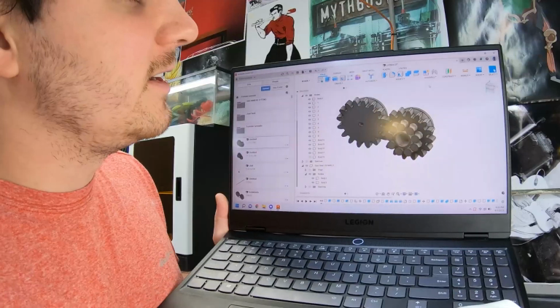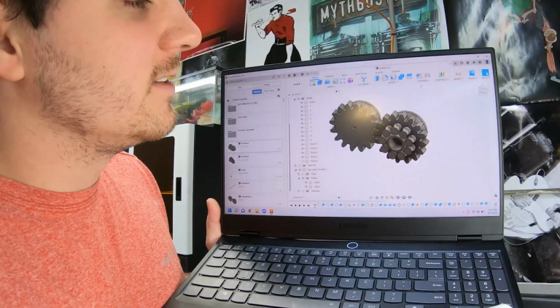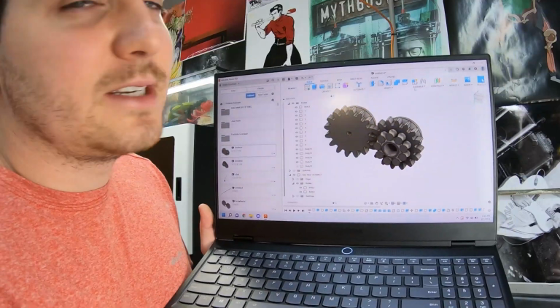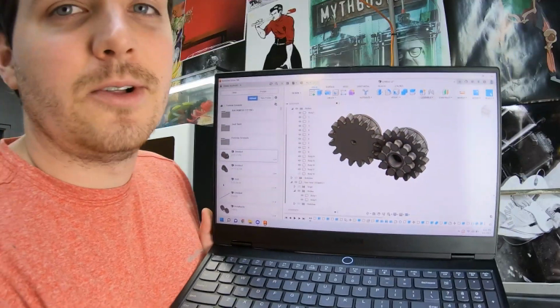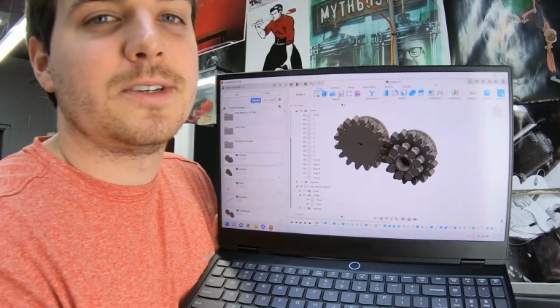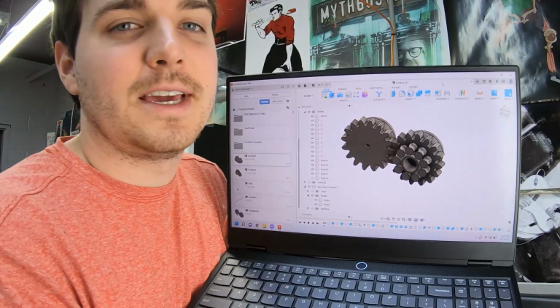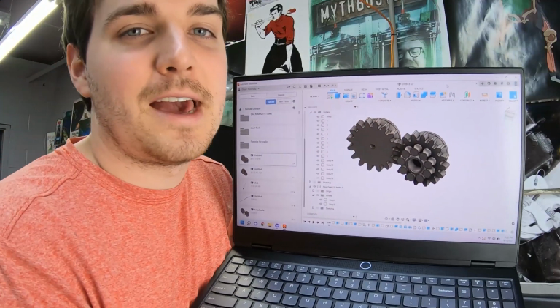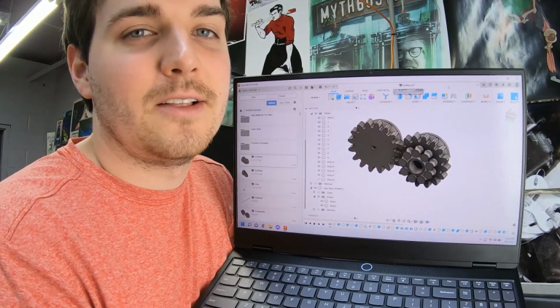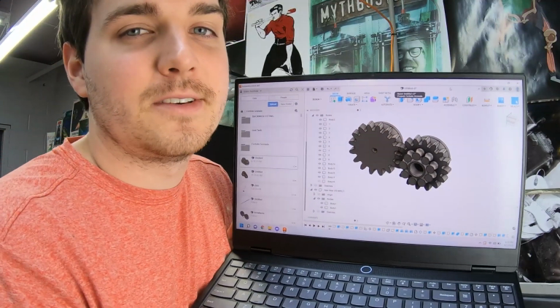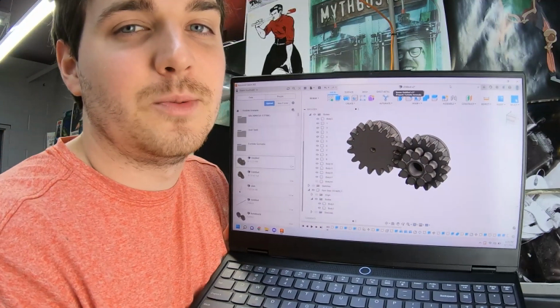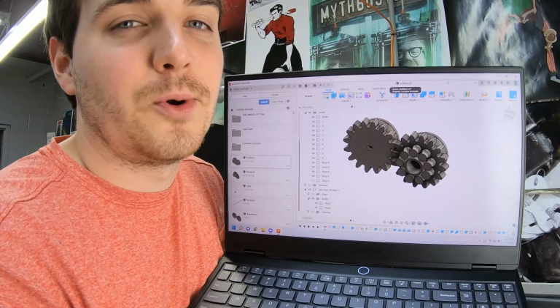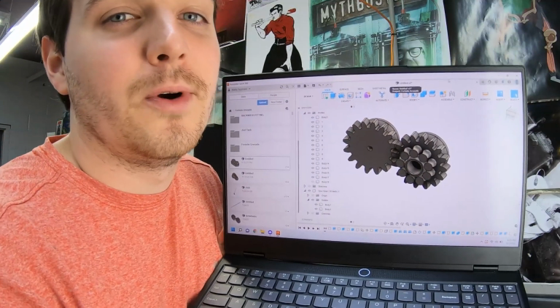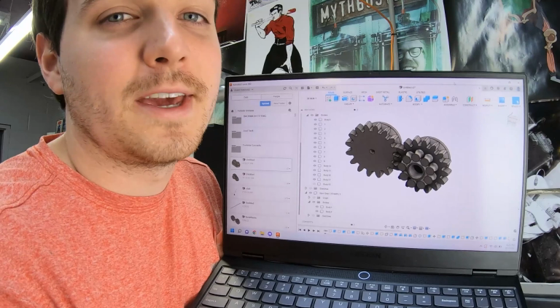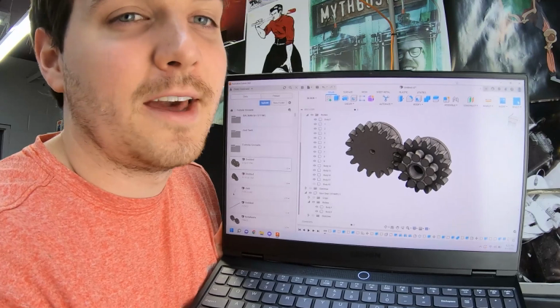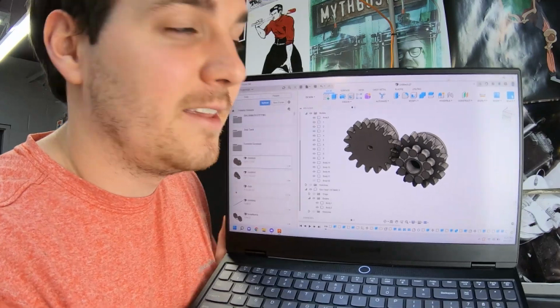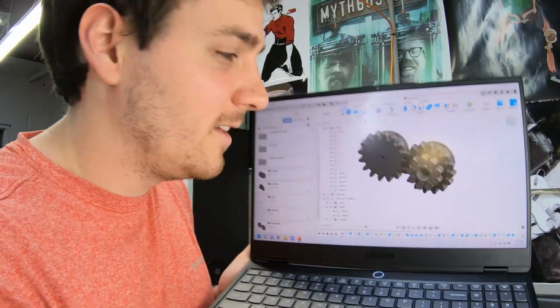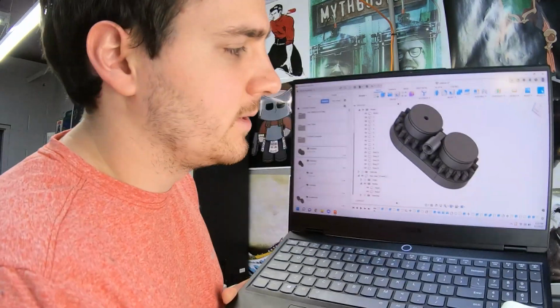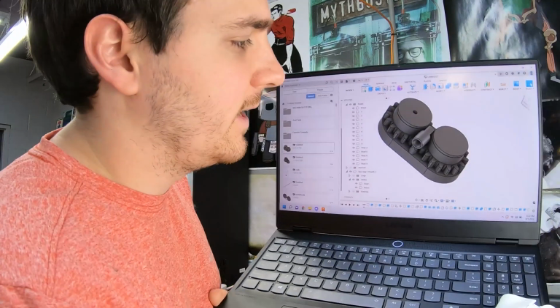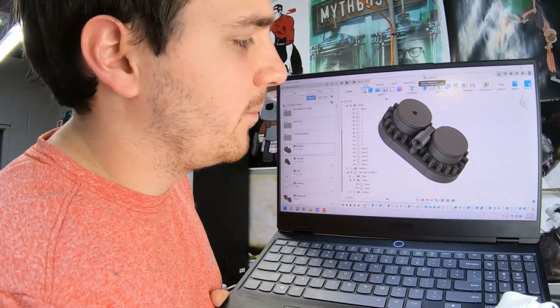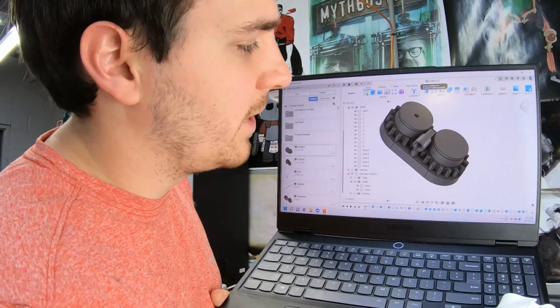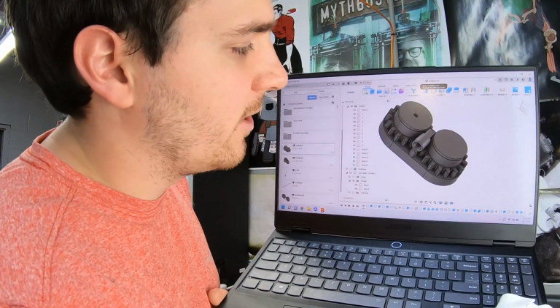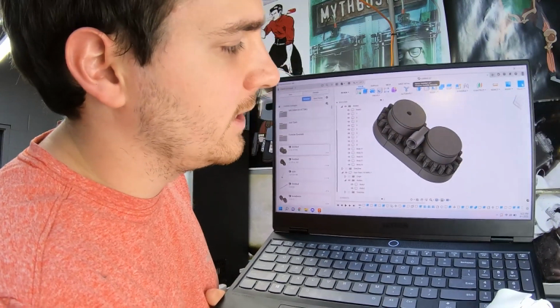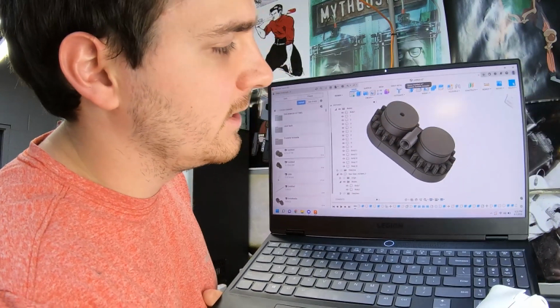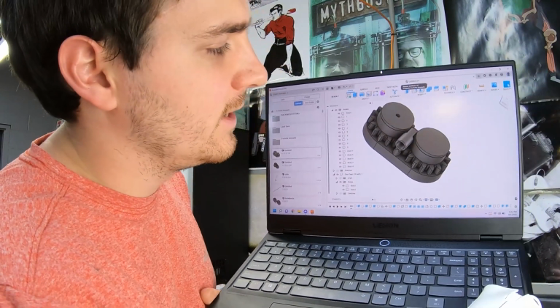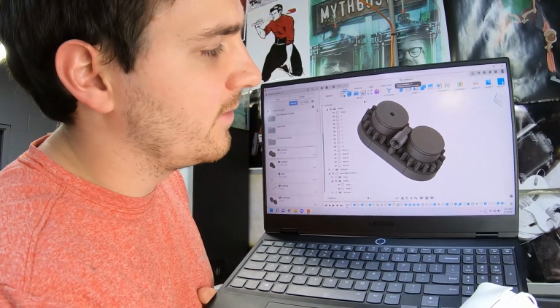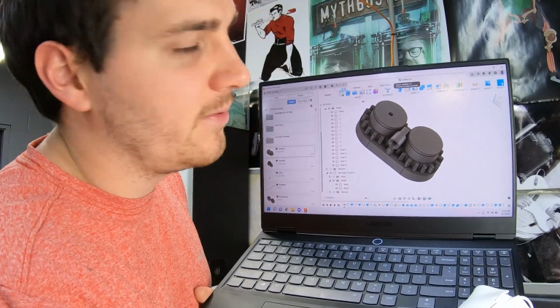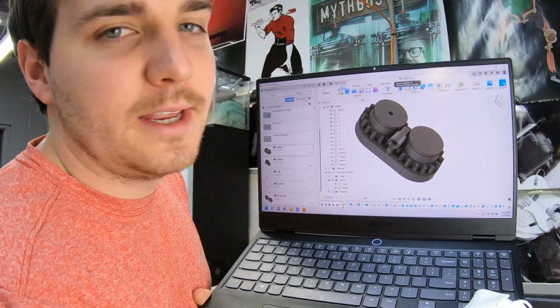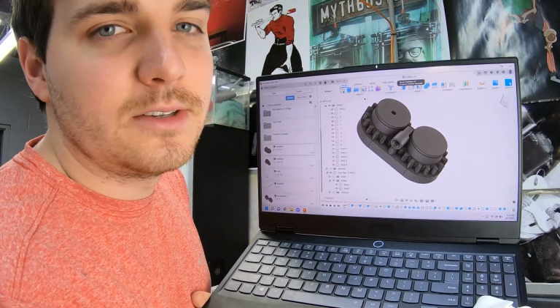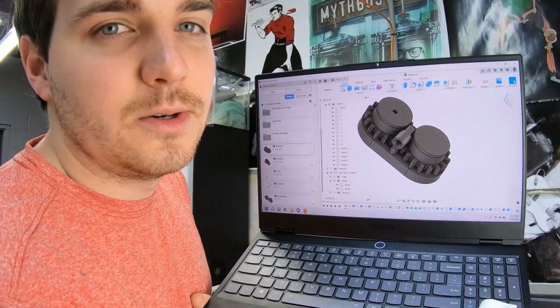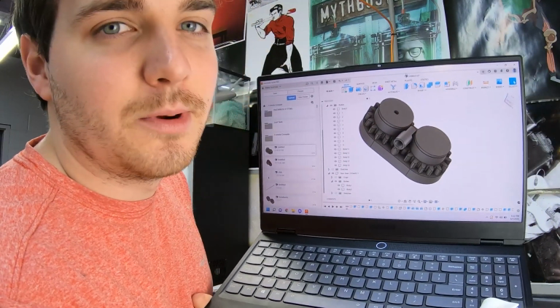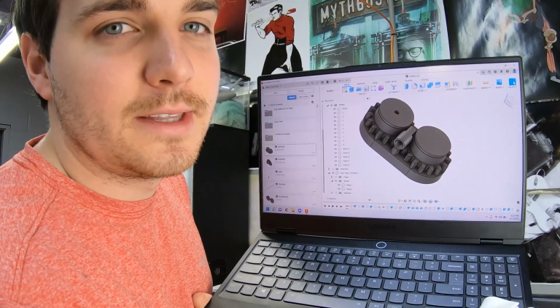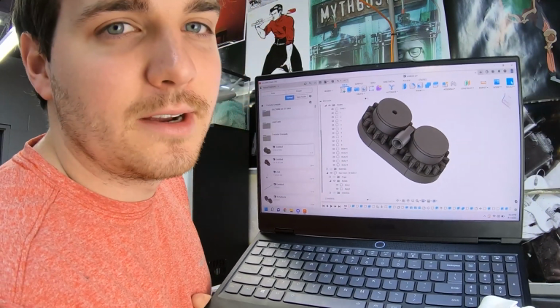This is how it looks in CAD — it looks super cool in CAD. So I add a bearing and then that feeding tube right there.